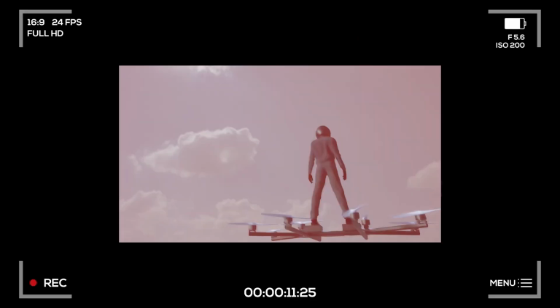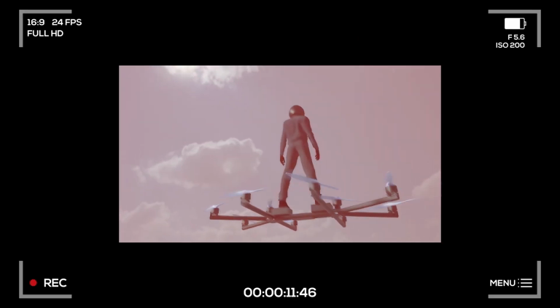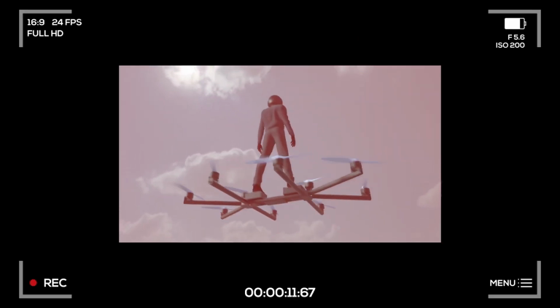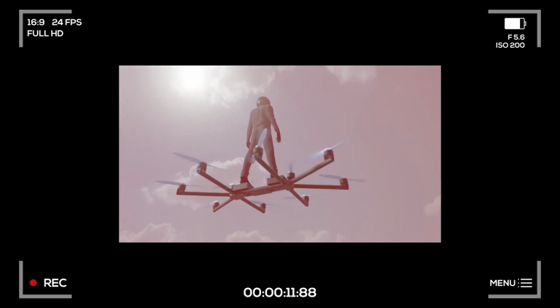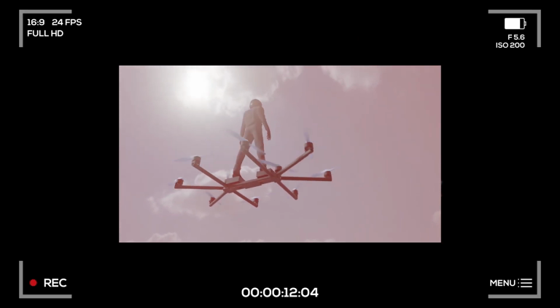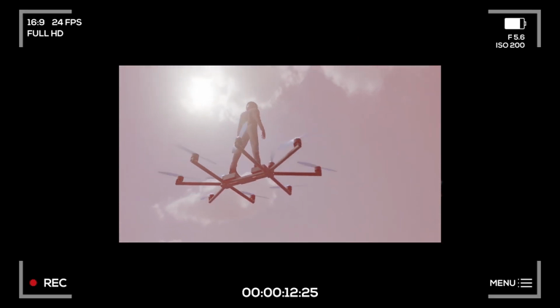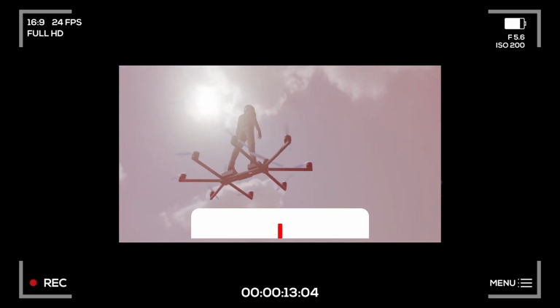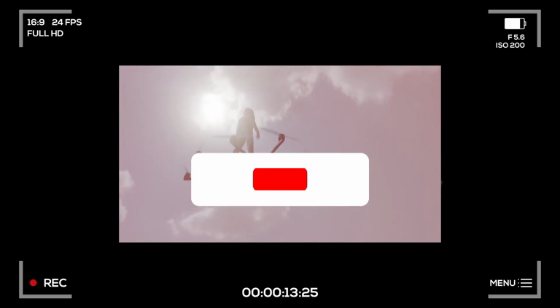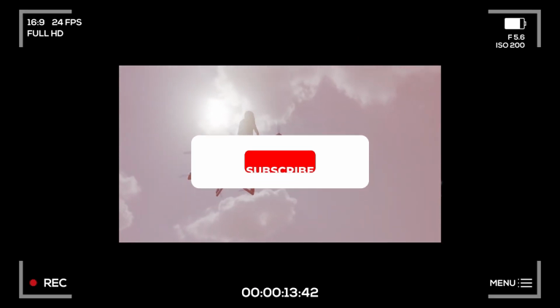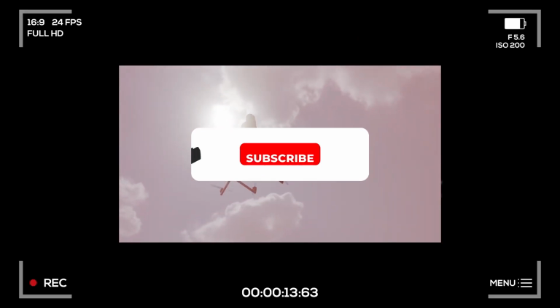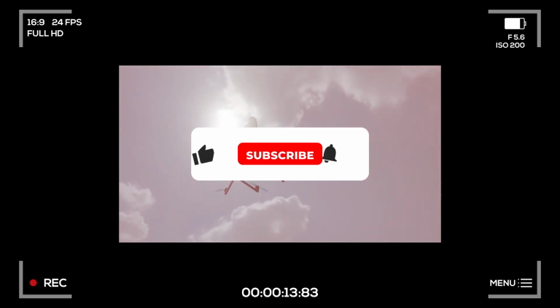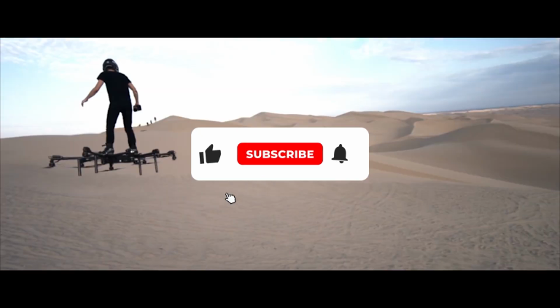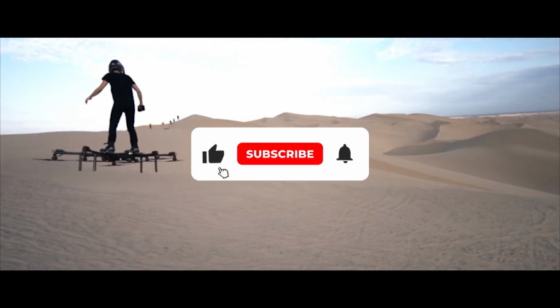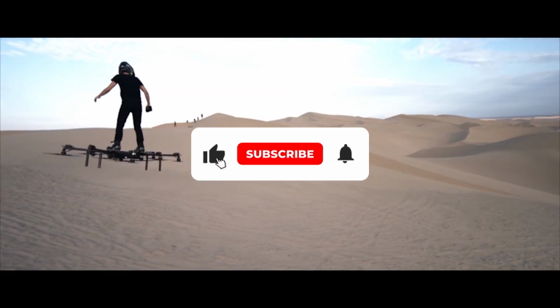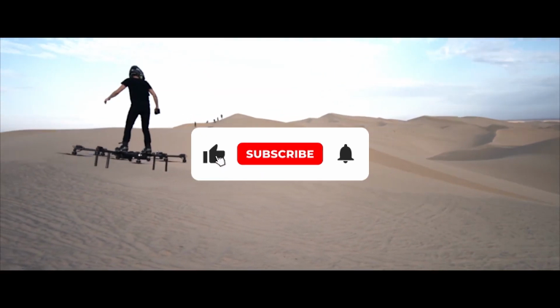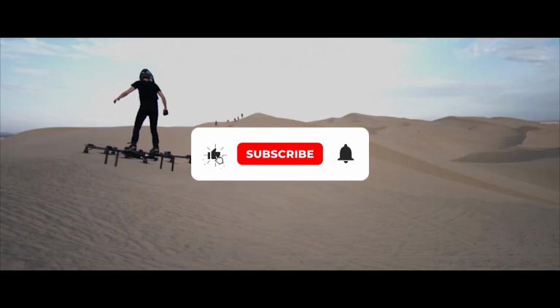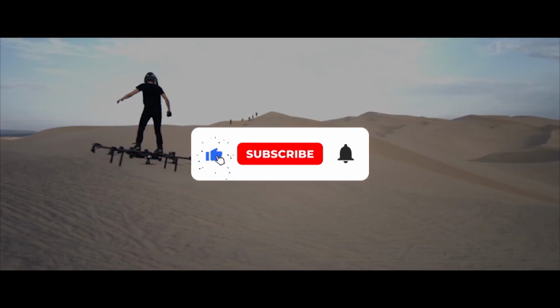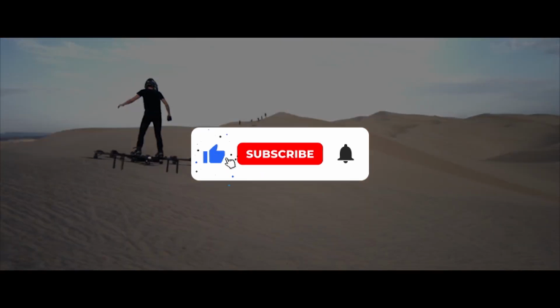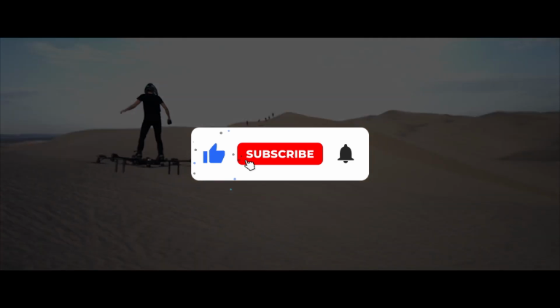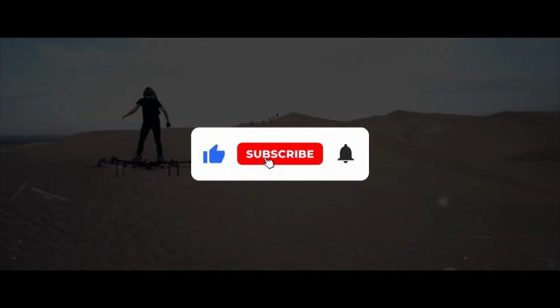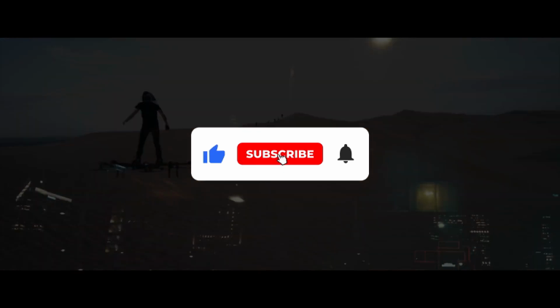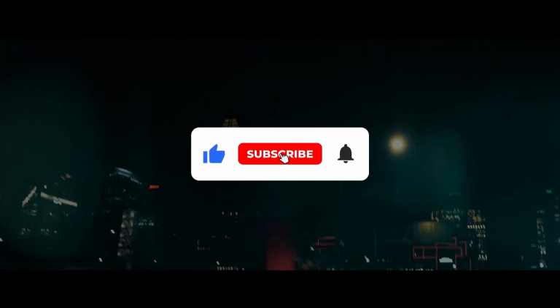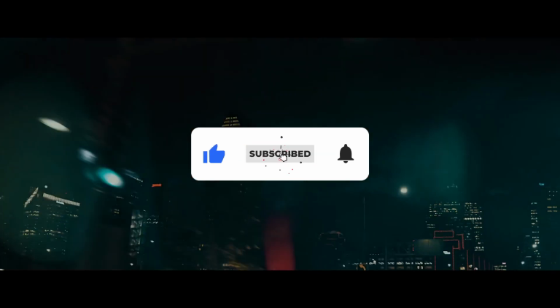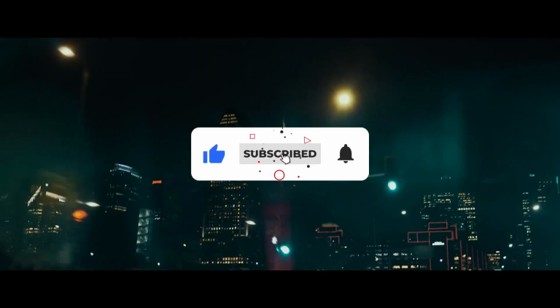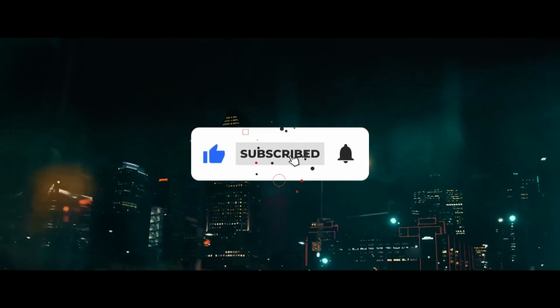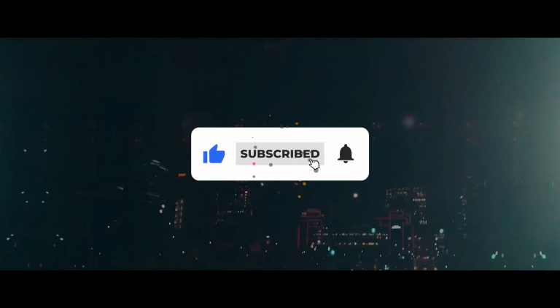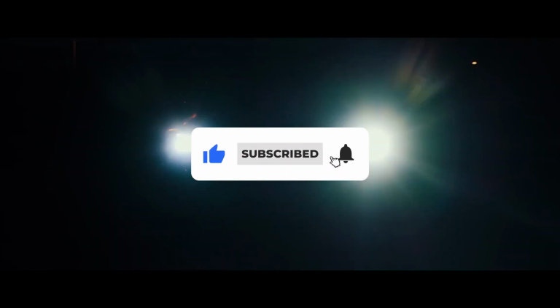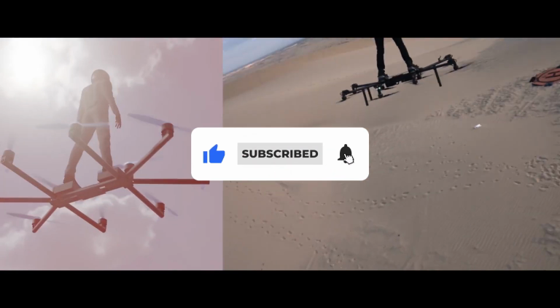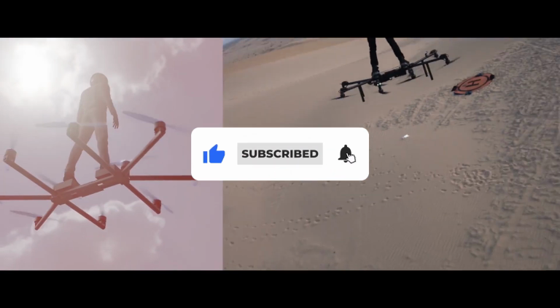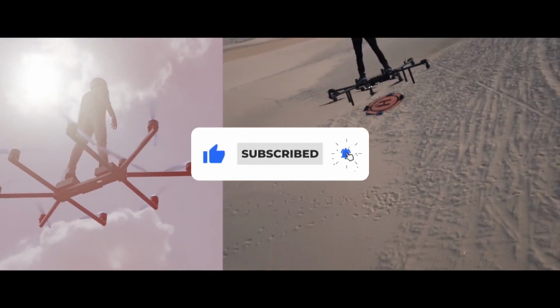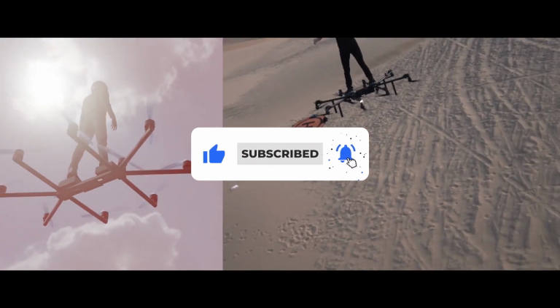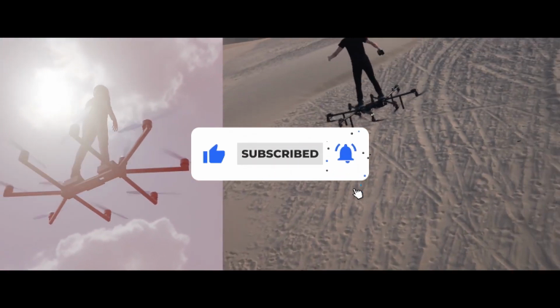So, which of these incredible vehicles do you anticipate the most? Let us know in the comments section below. Until our next video, thank you for watching.